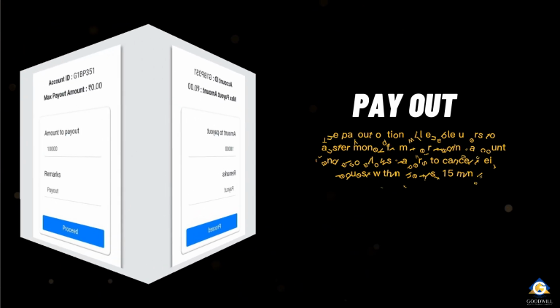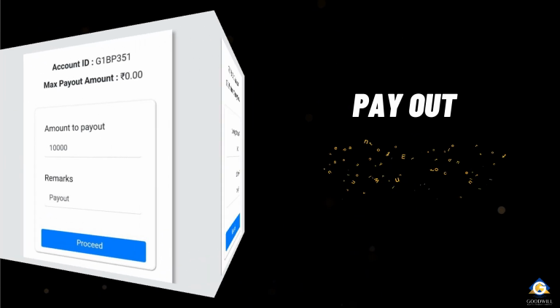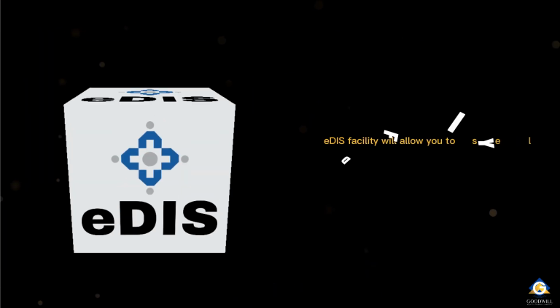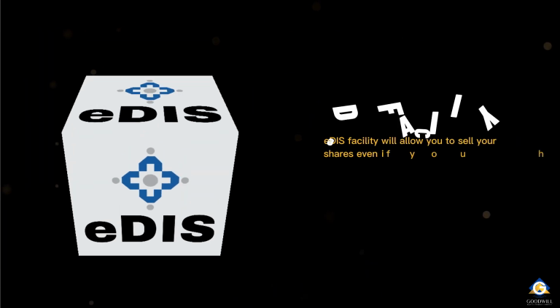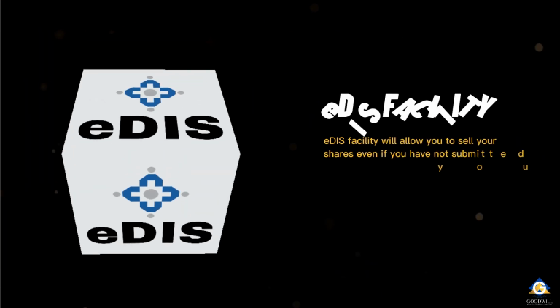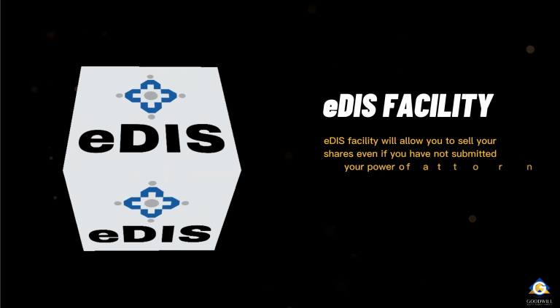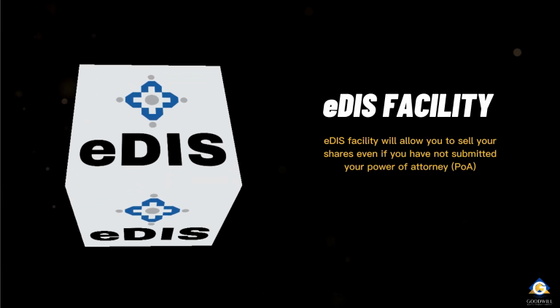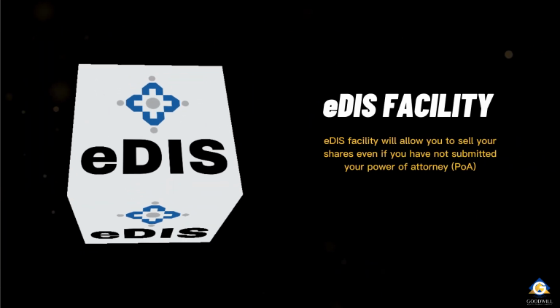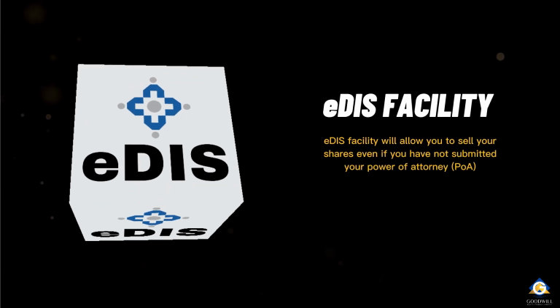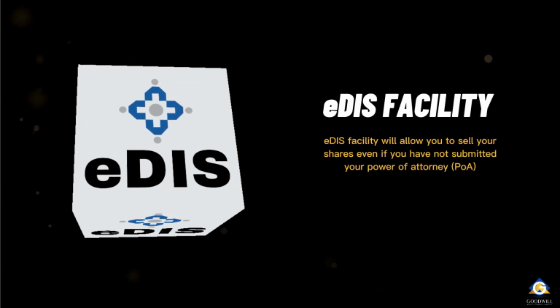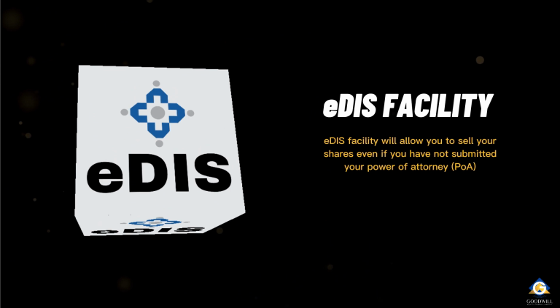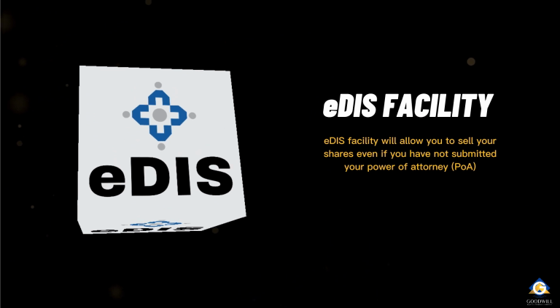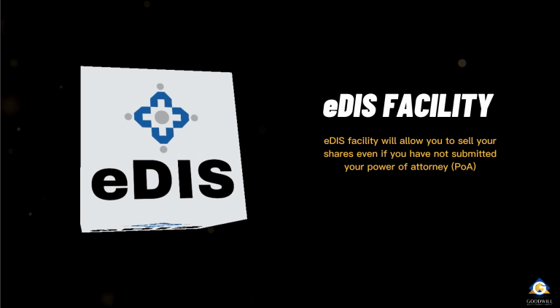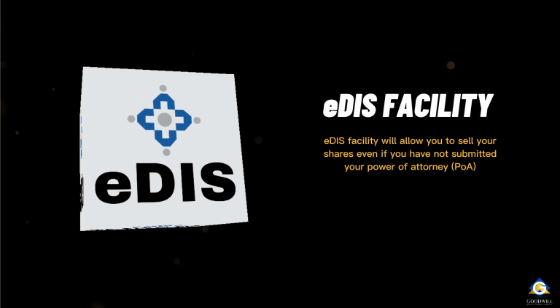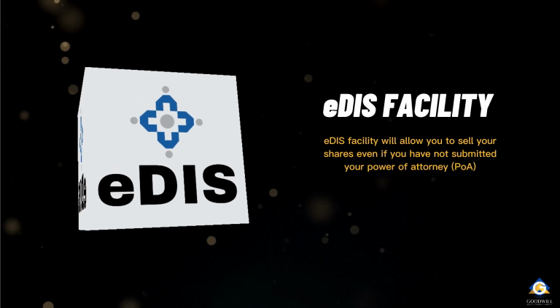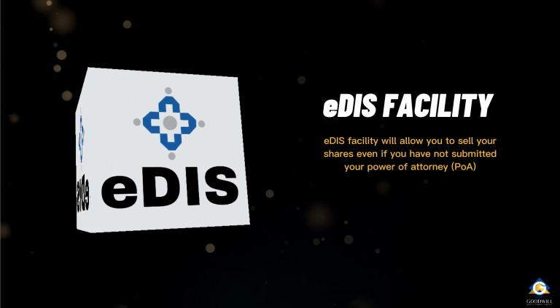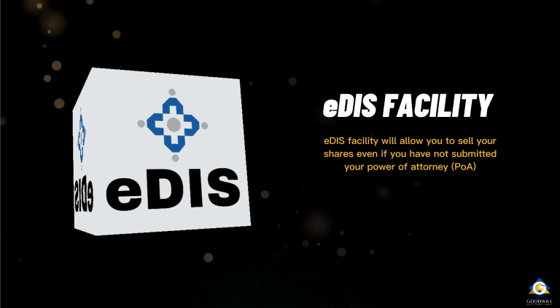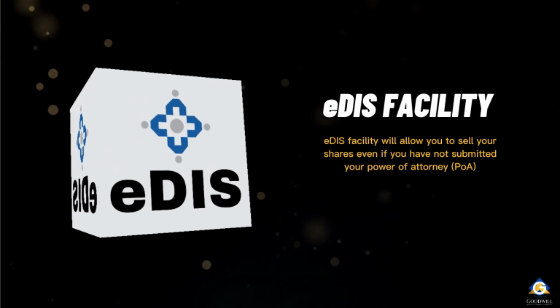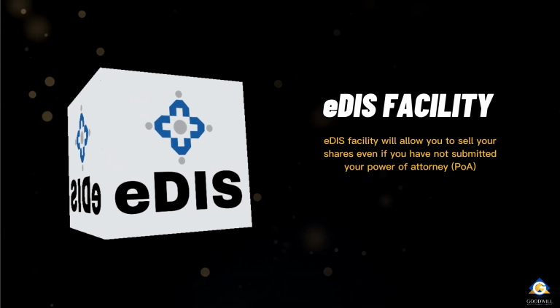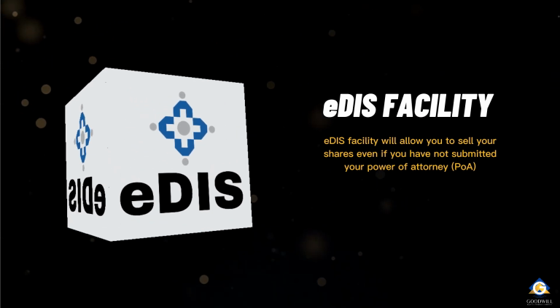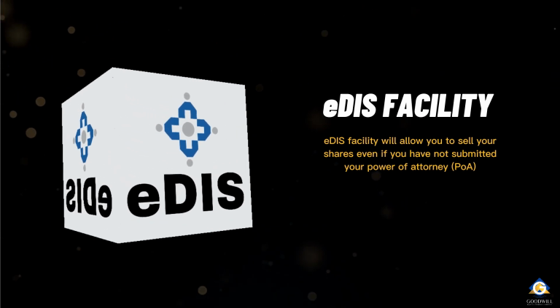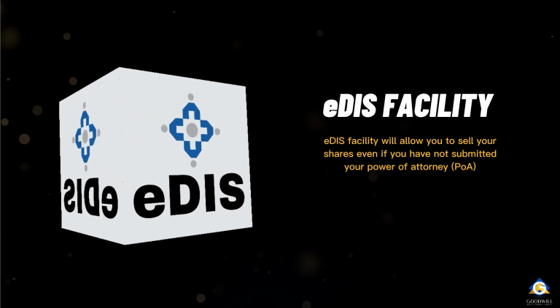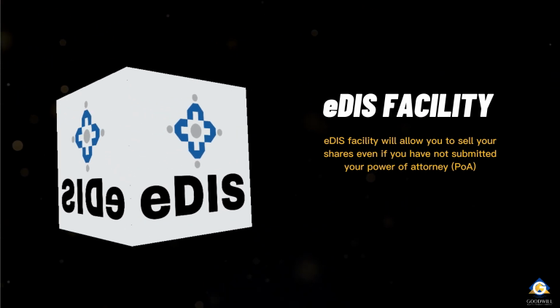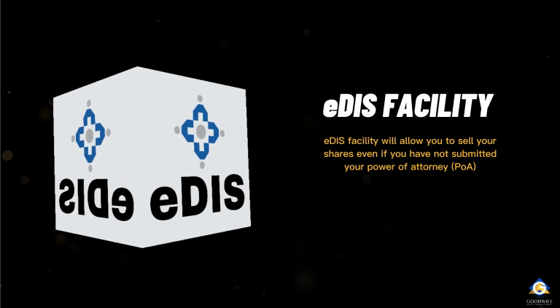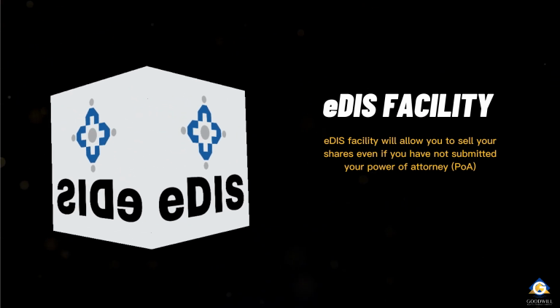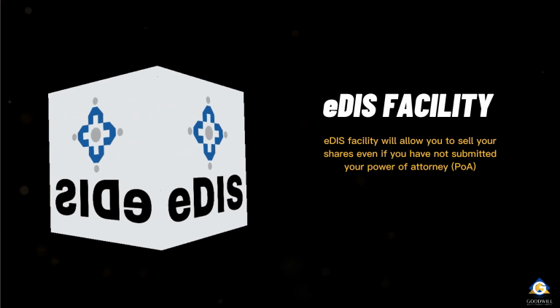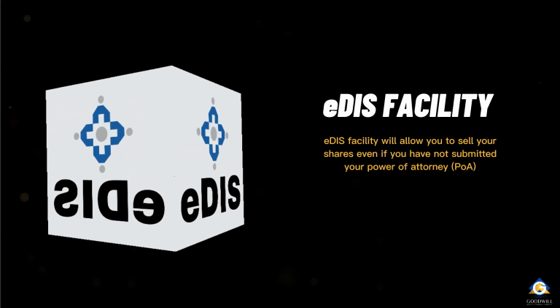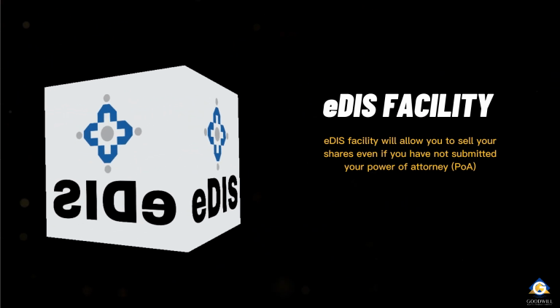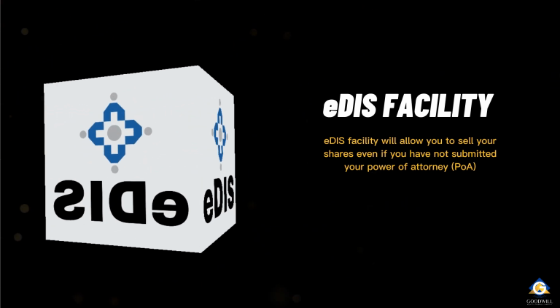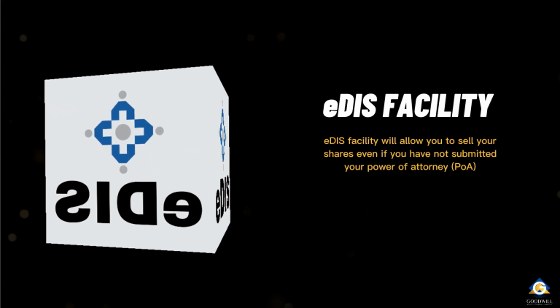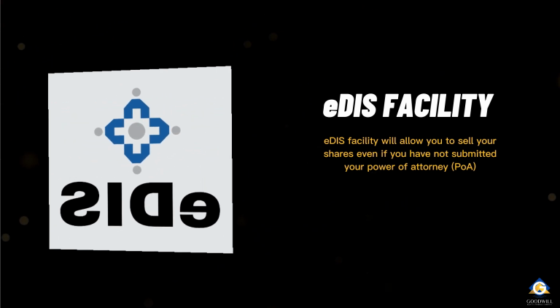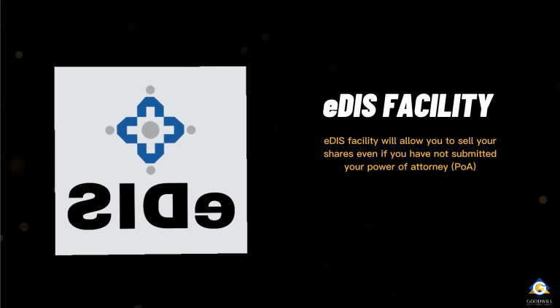The new EDIS facility will allow you to sell your shares even if you have not submitted your power of attorney.